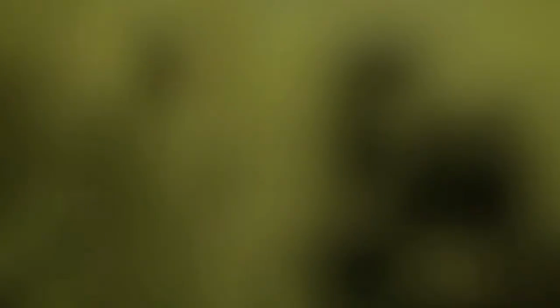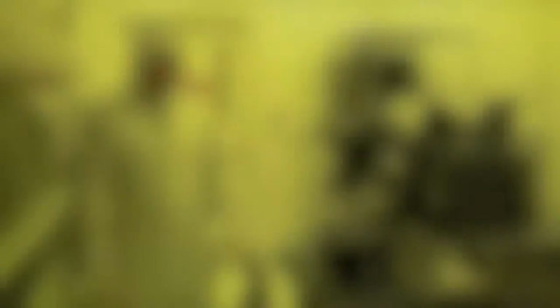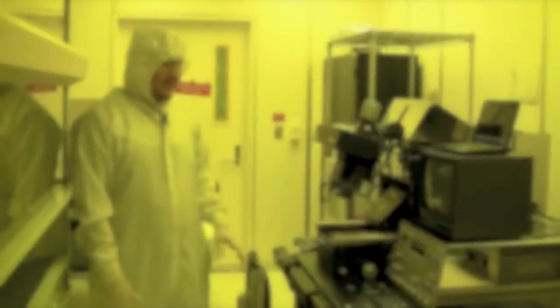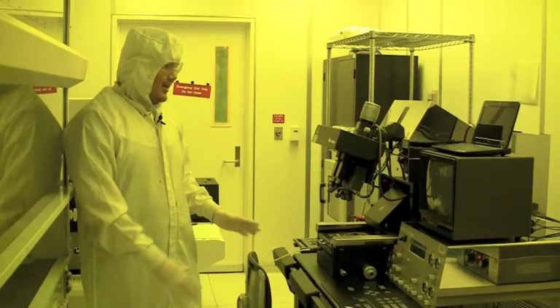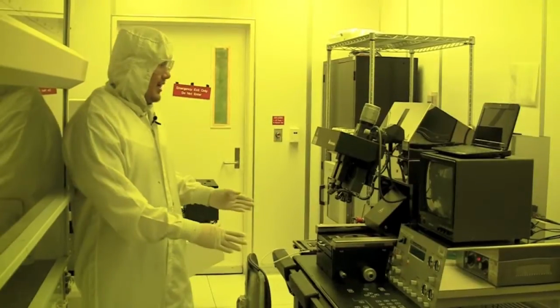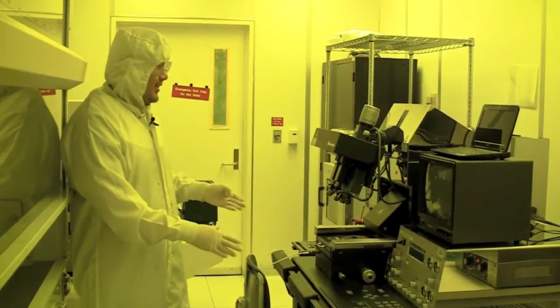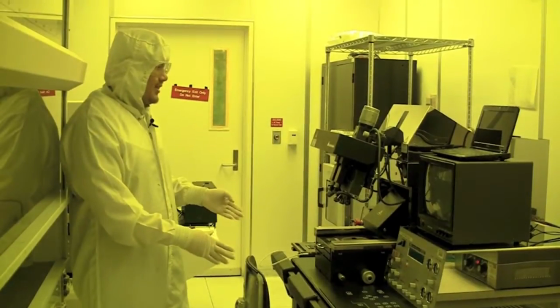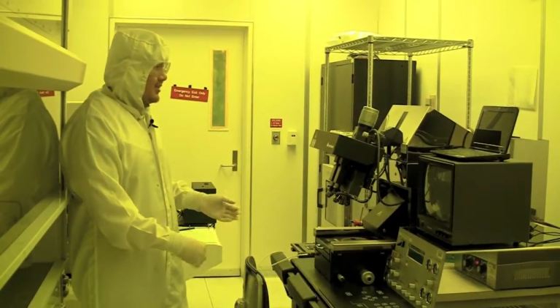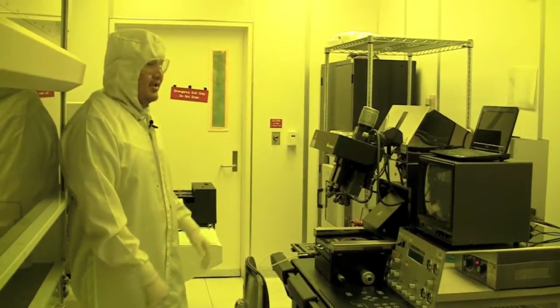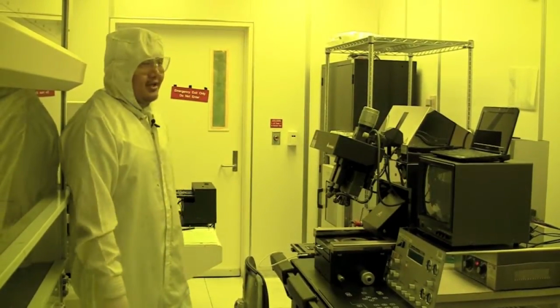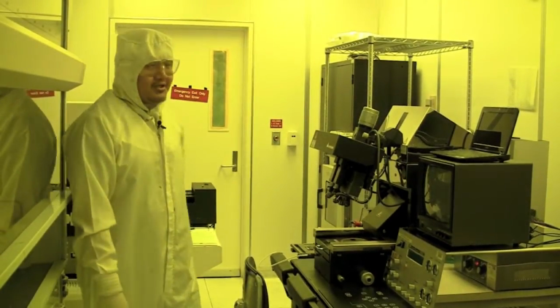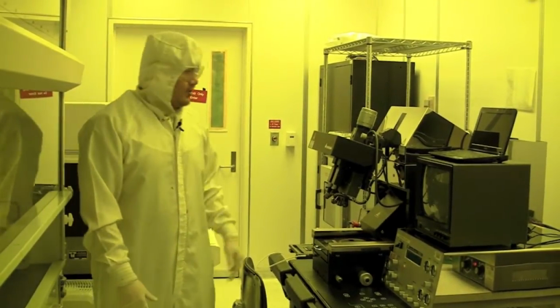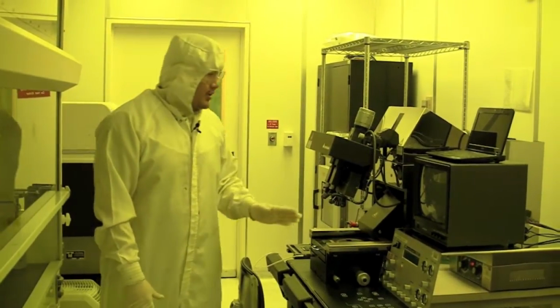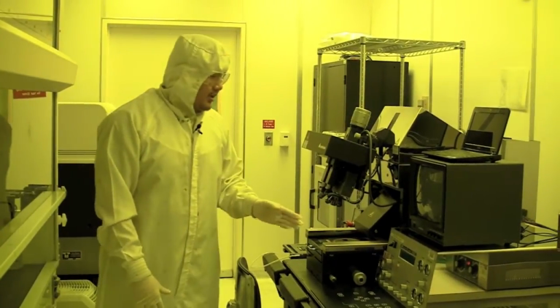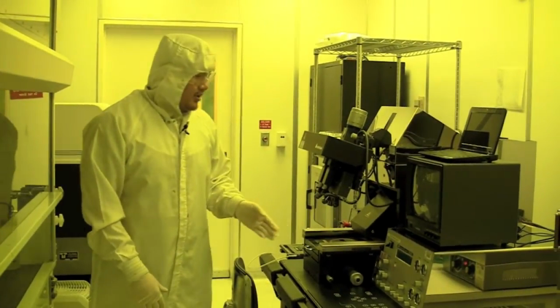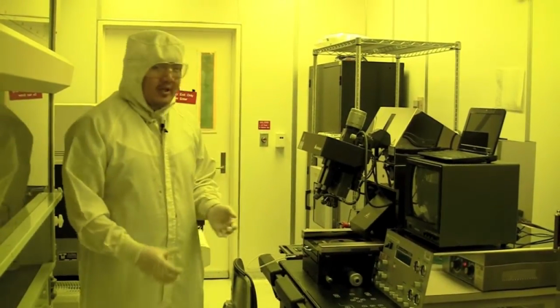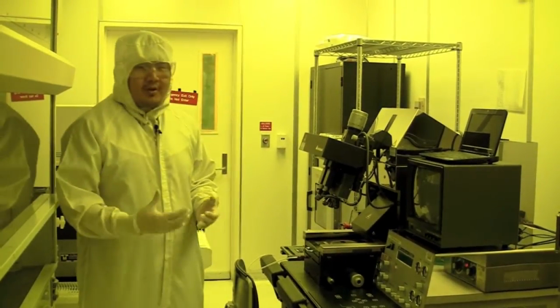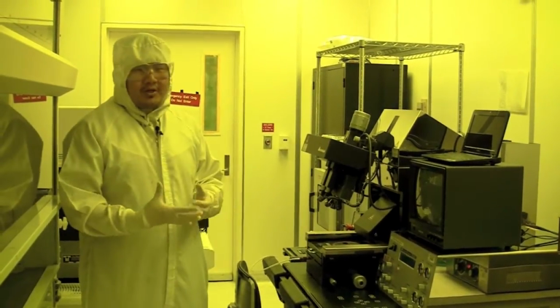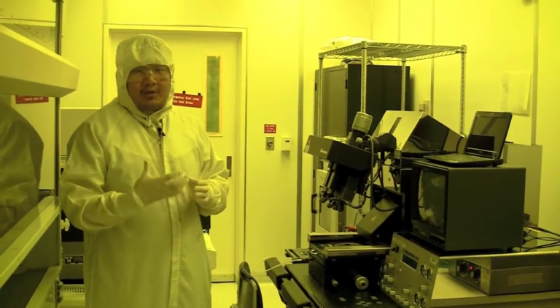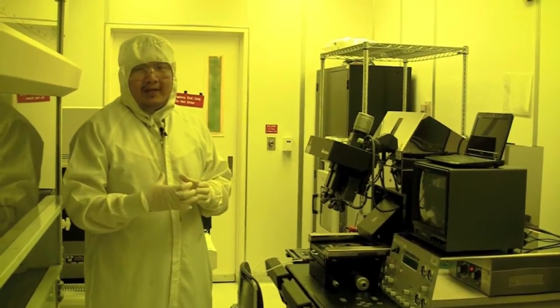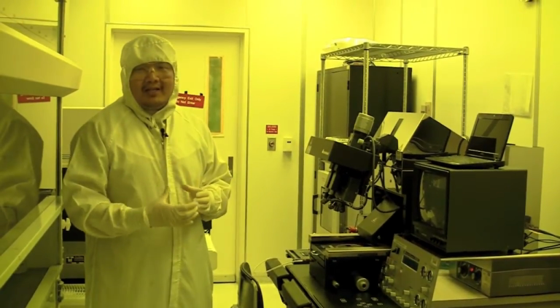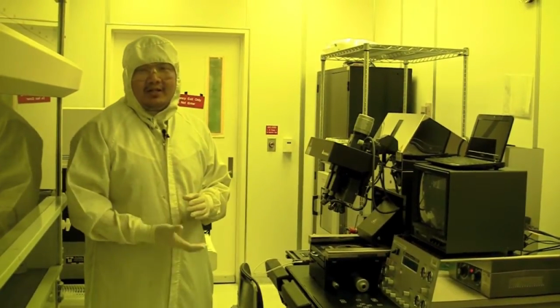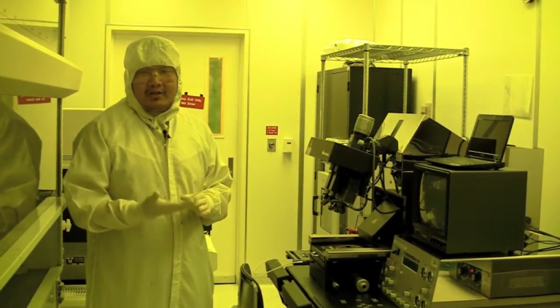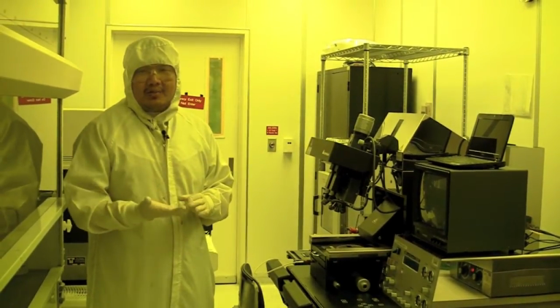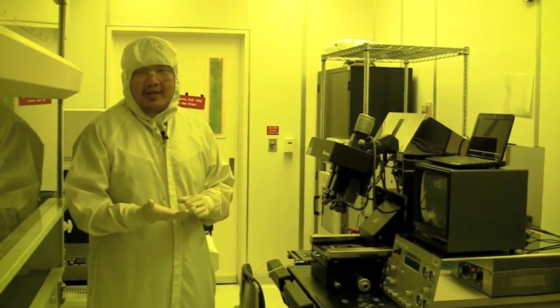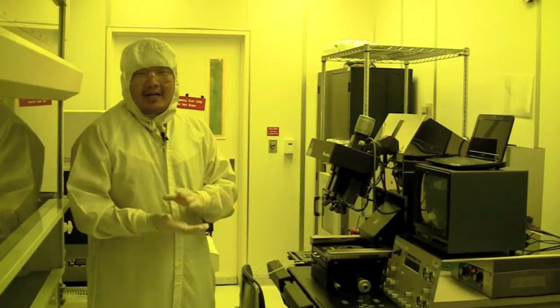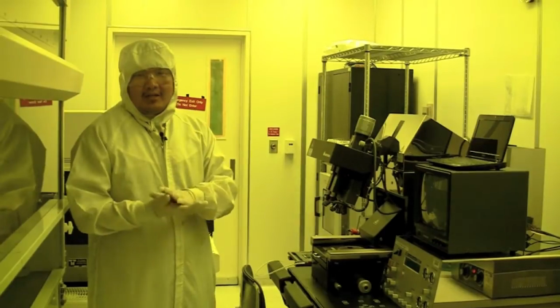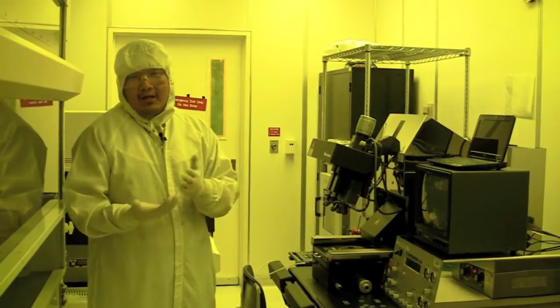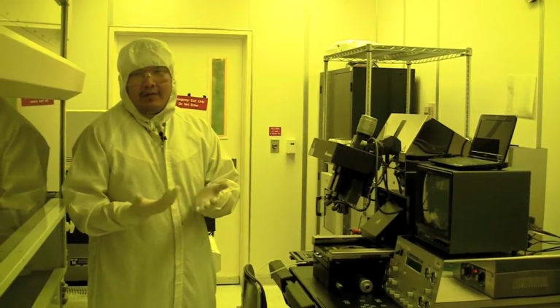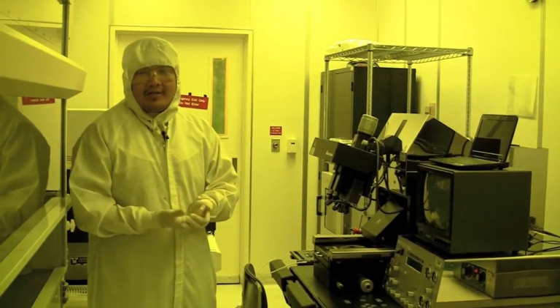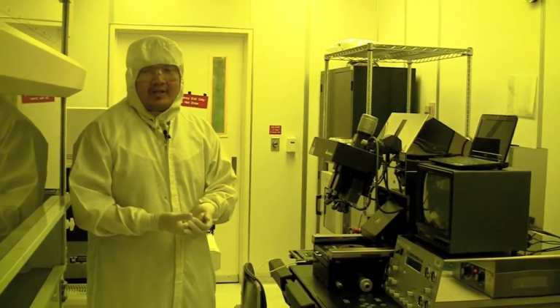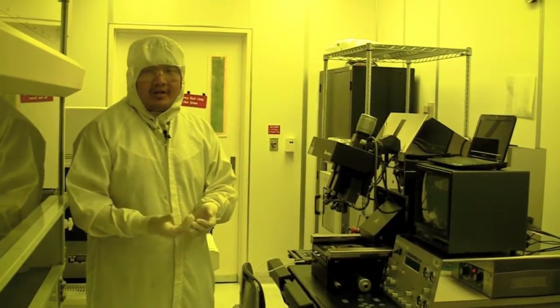This is the MA6. It's used to expose UV light to your substrate that has either photo resist on it.